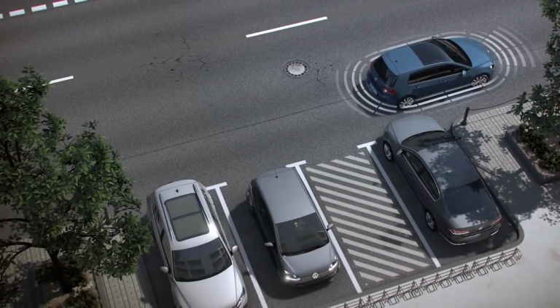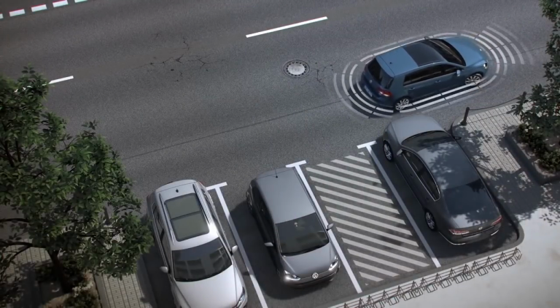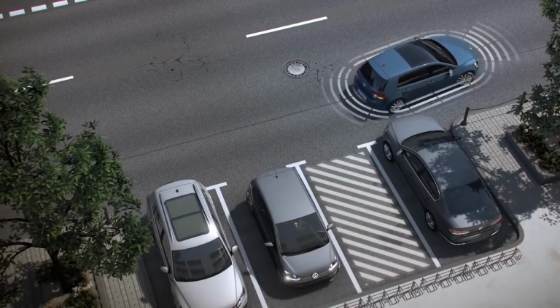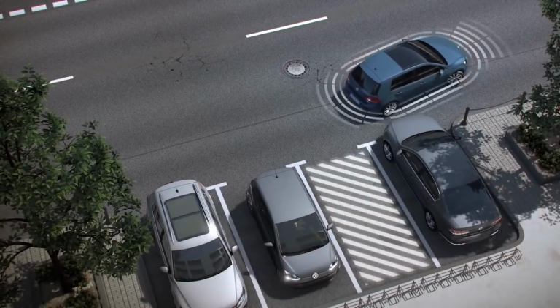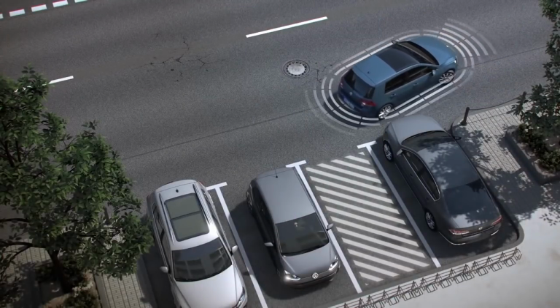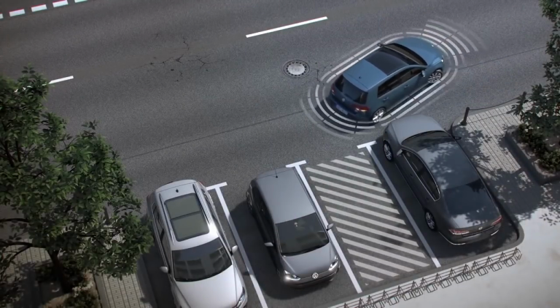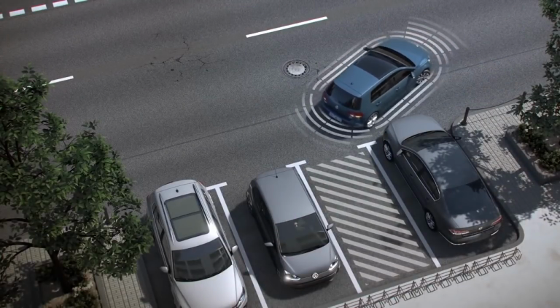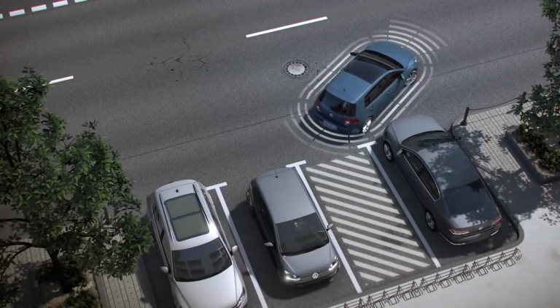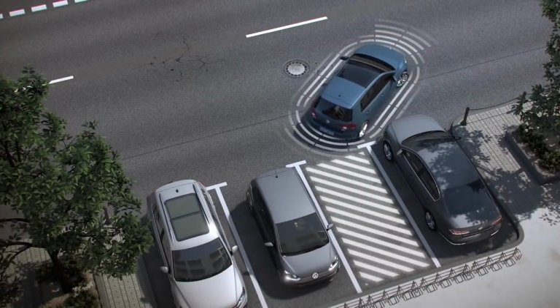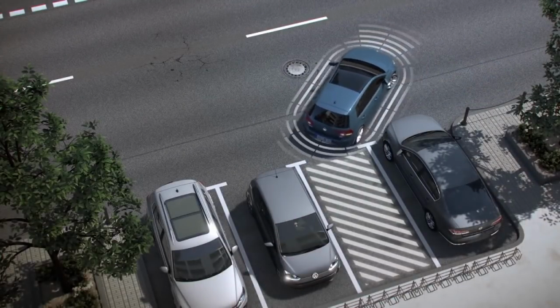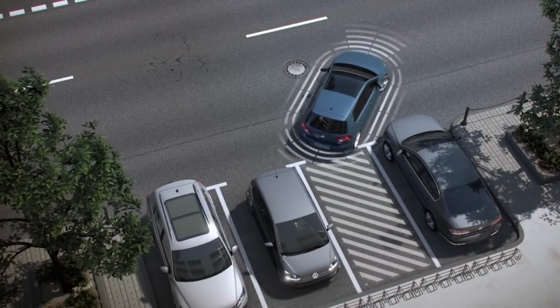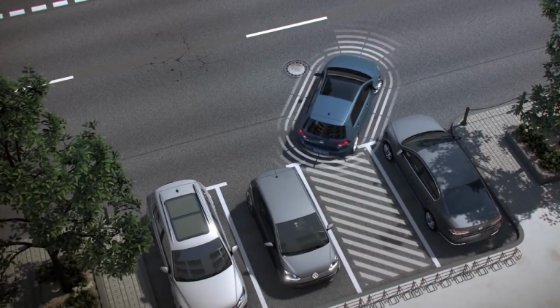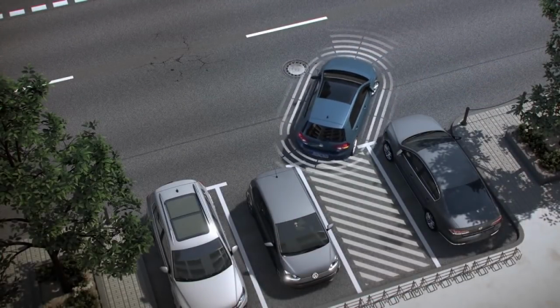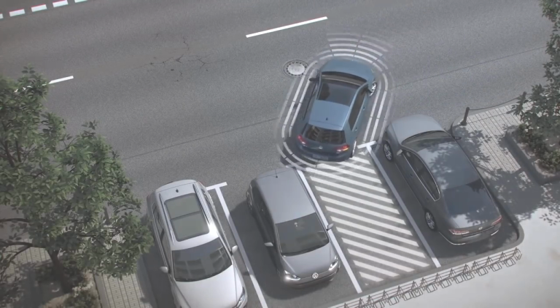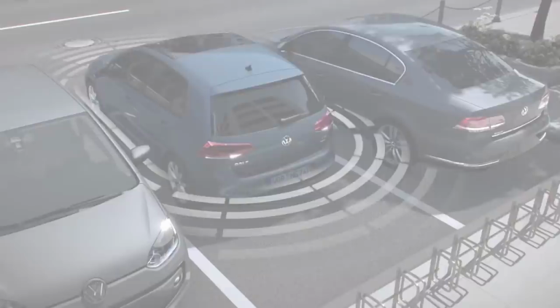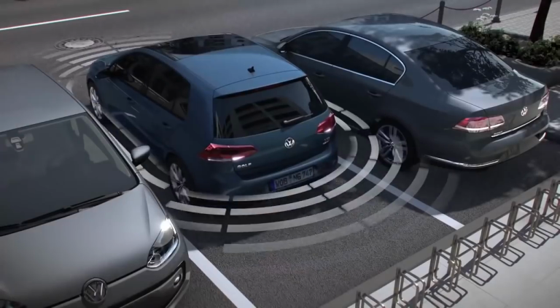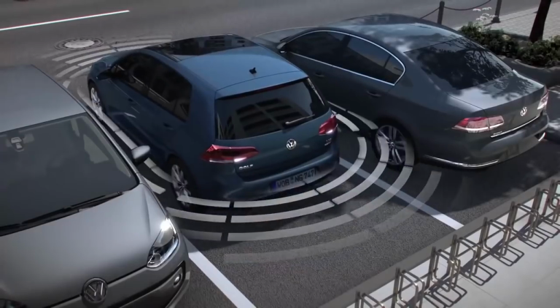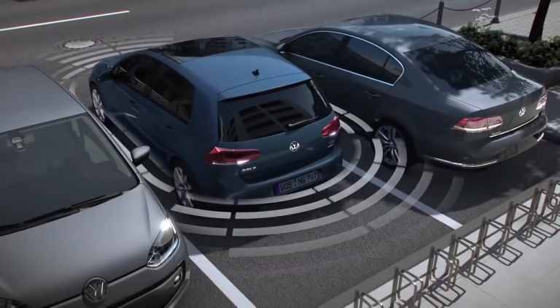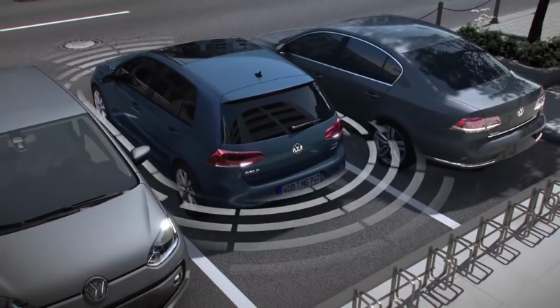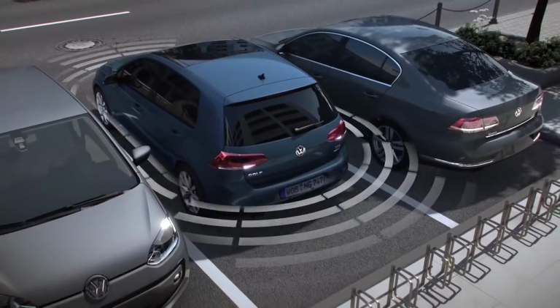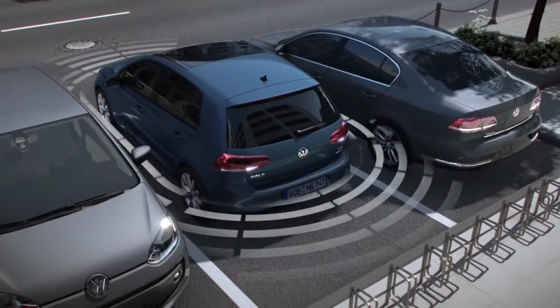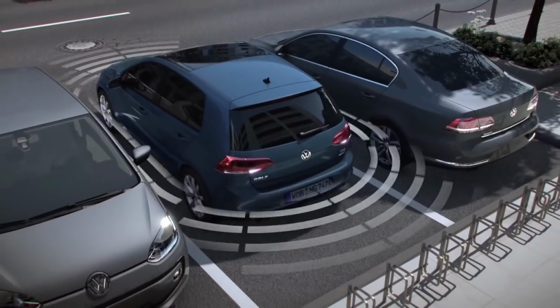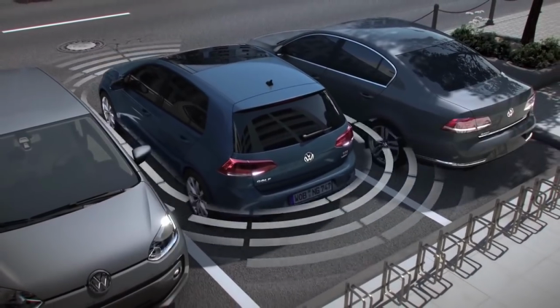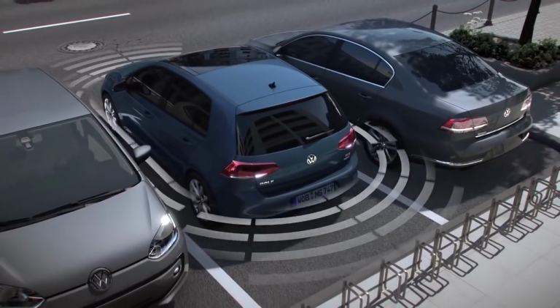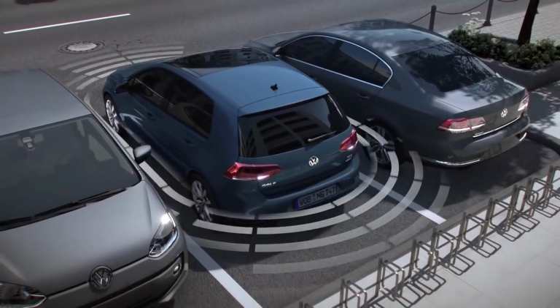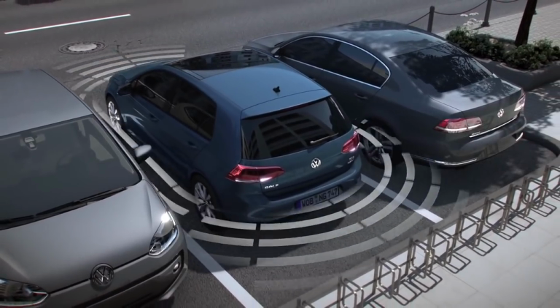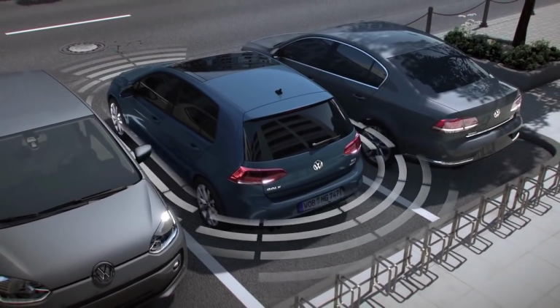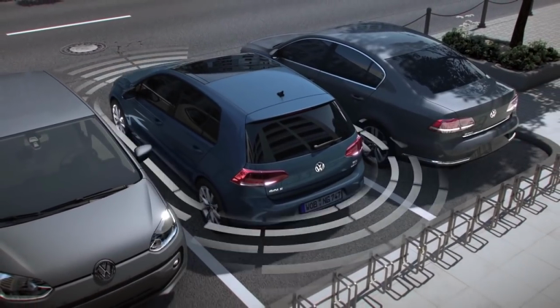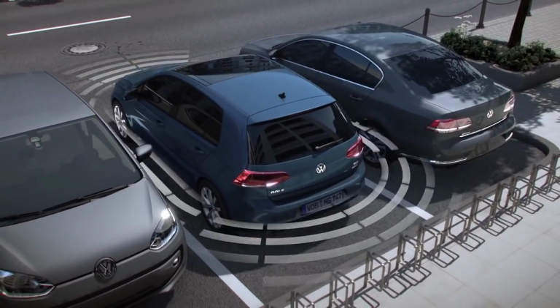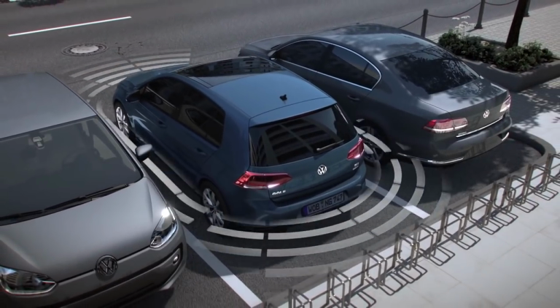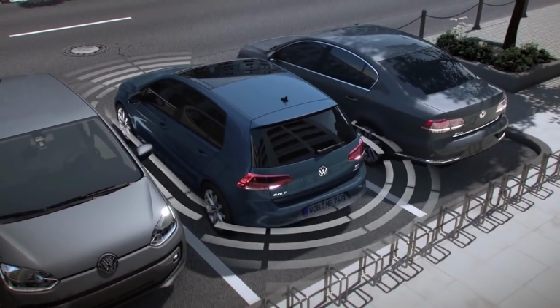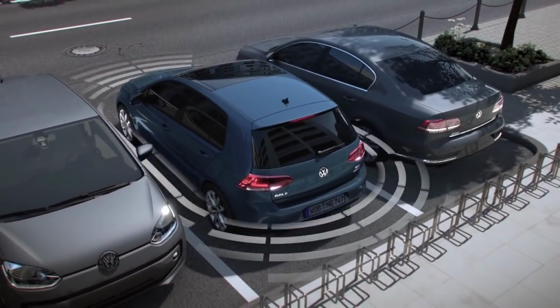Volkswagen Parking Steering Assistant — one of many available driver assistance features that helps make sure your drive is an easier one.